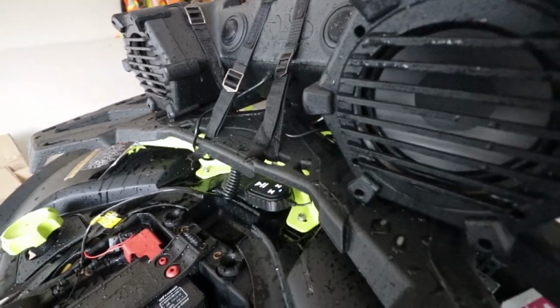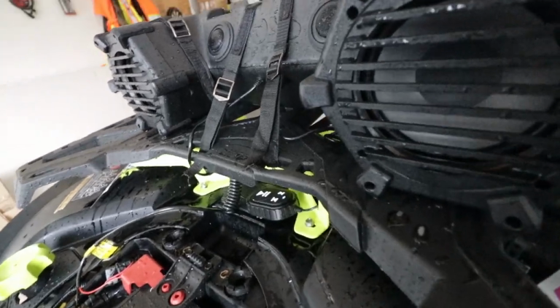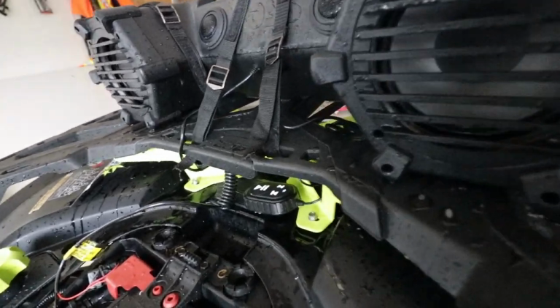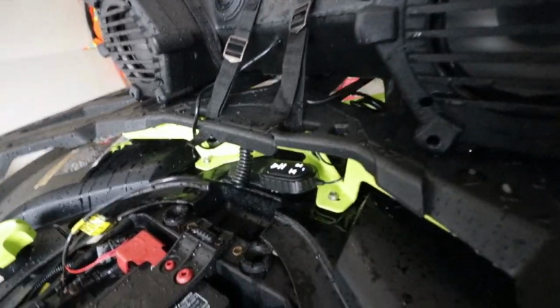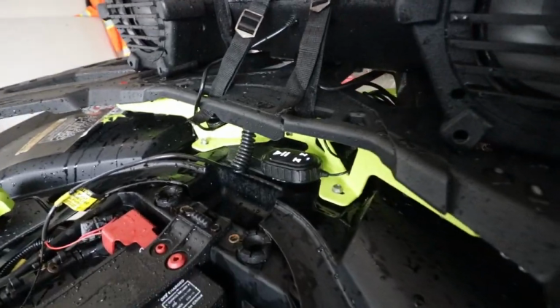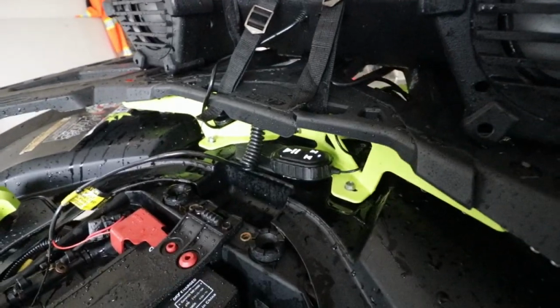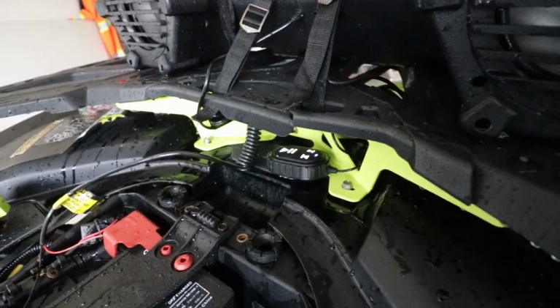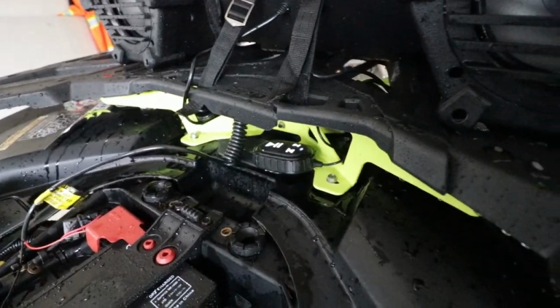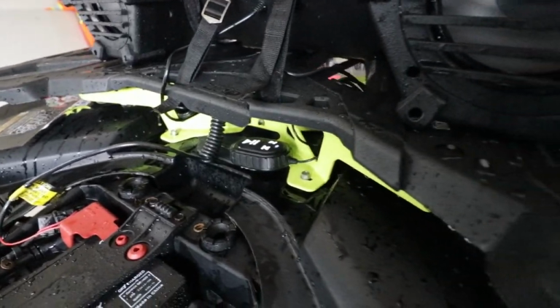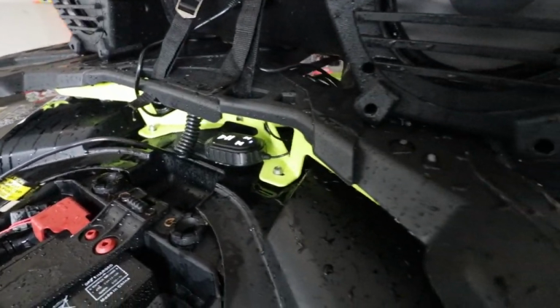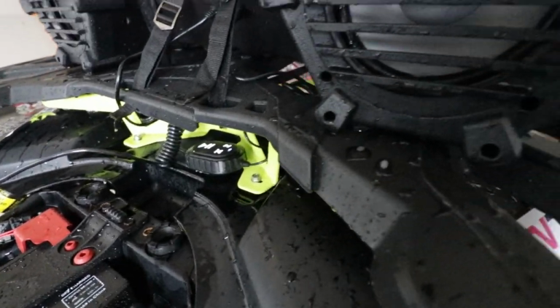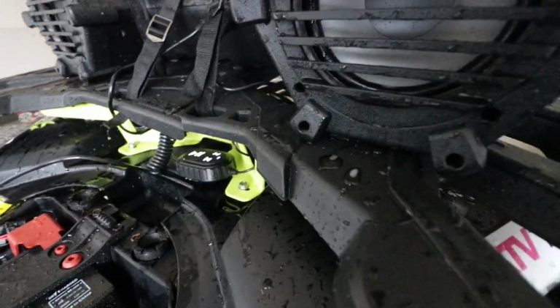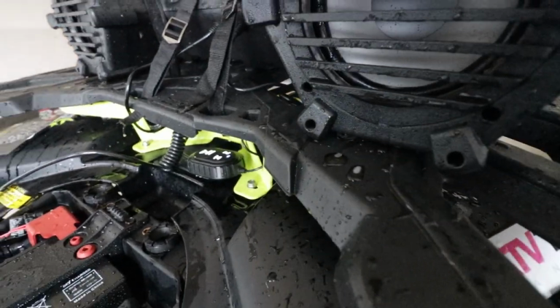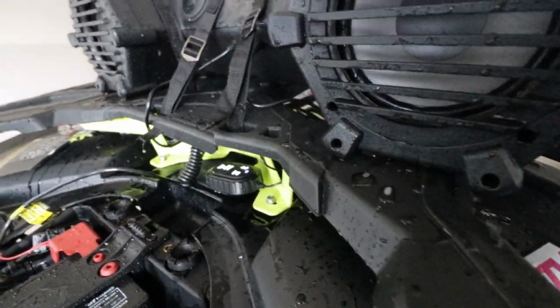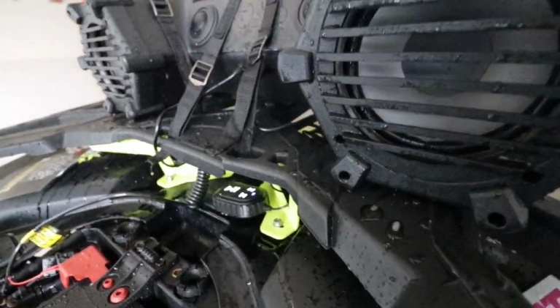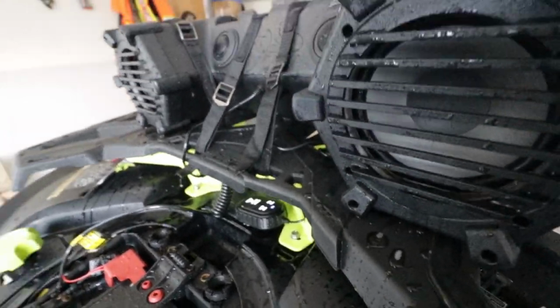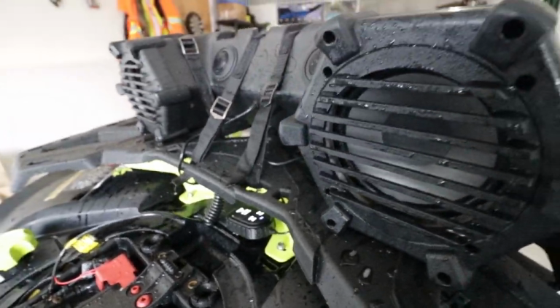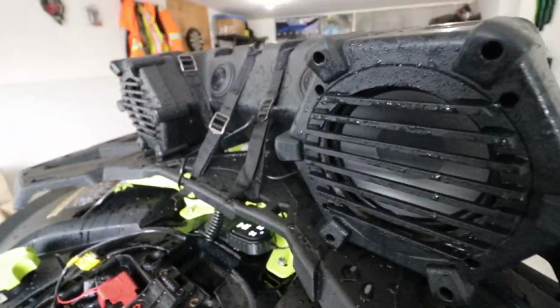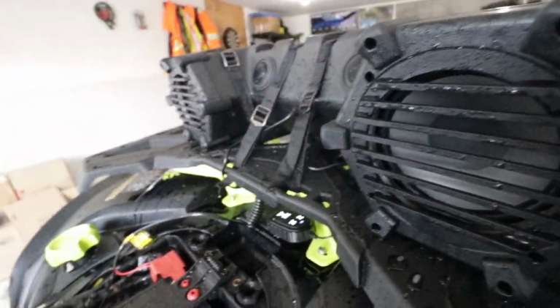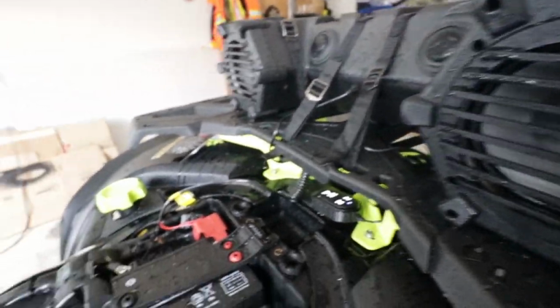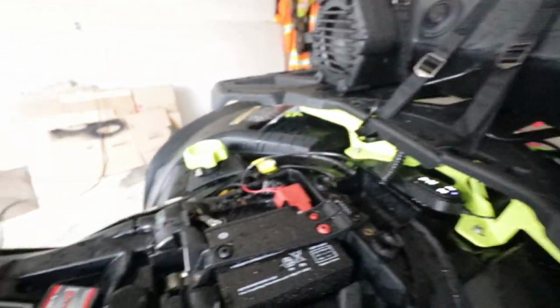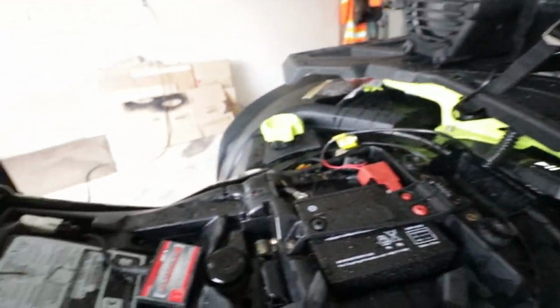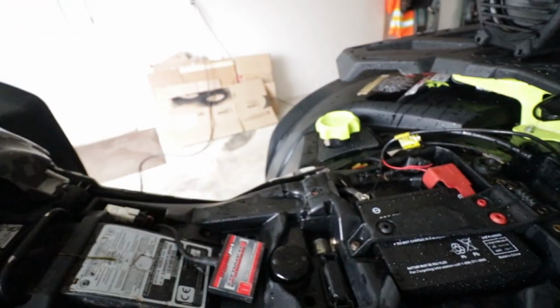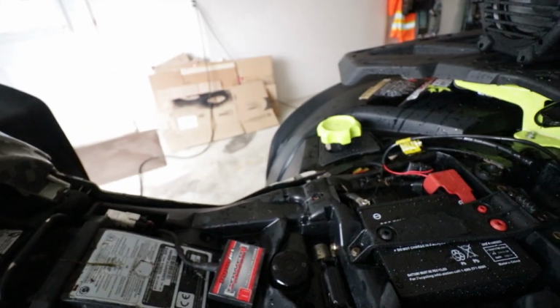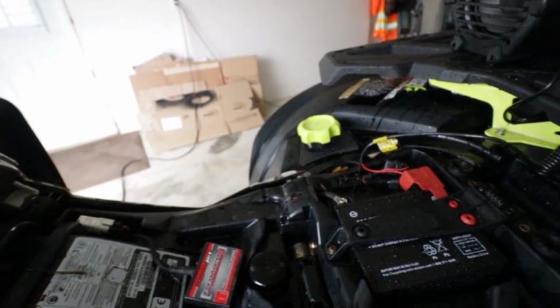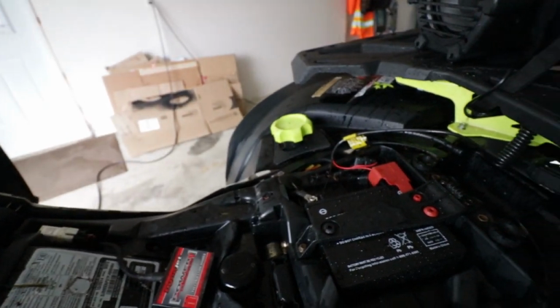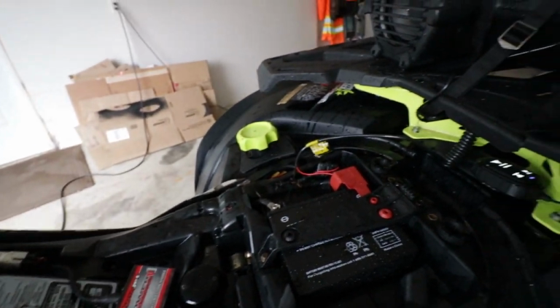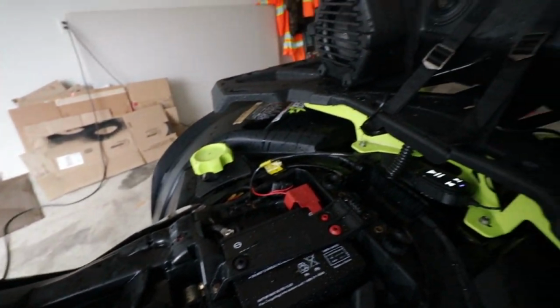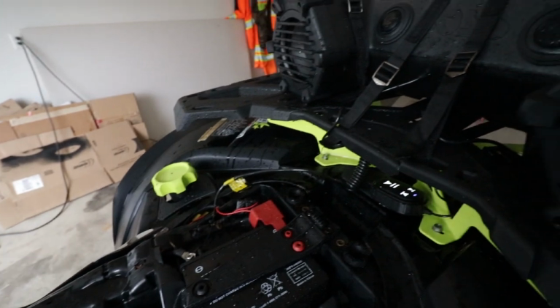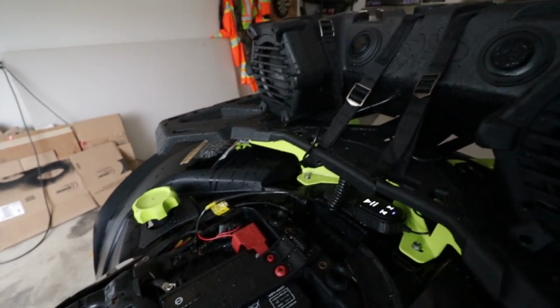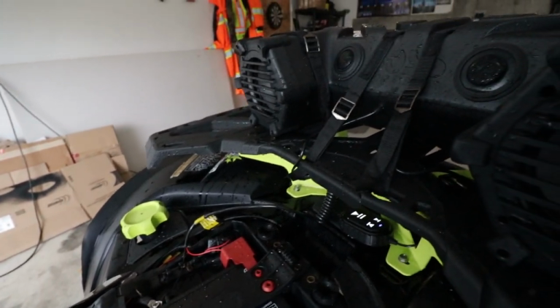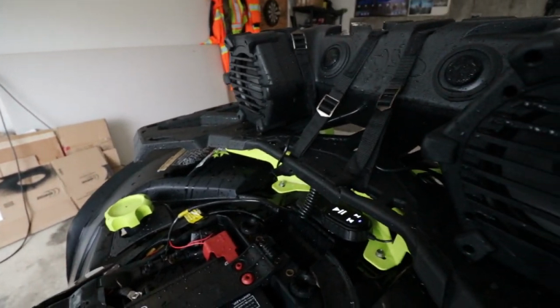The outlander rack gives you lots of room to play with underneath, so super clean, super loud.